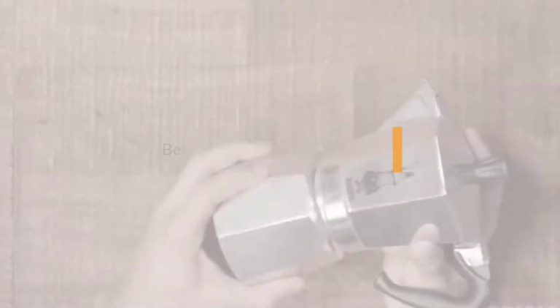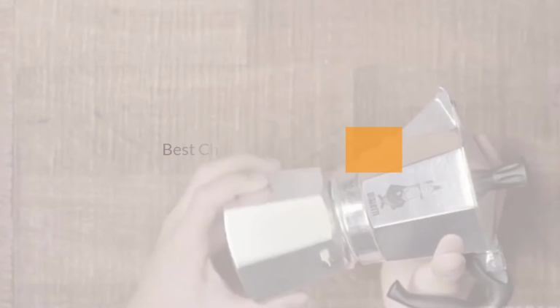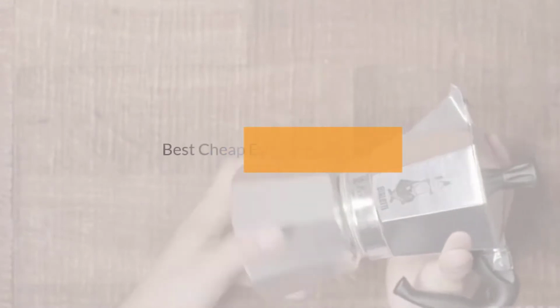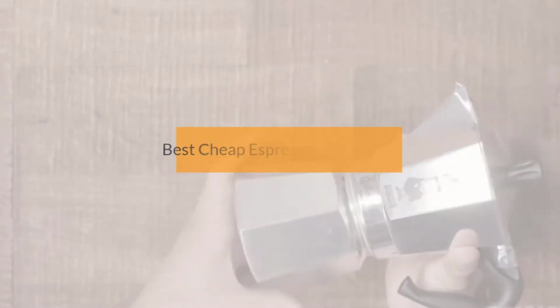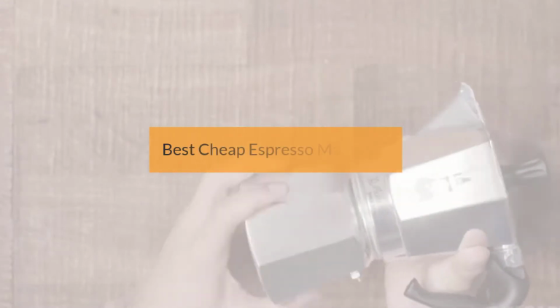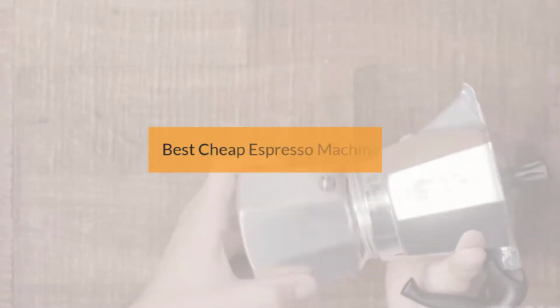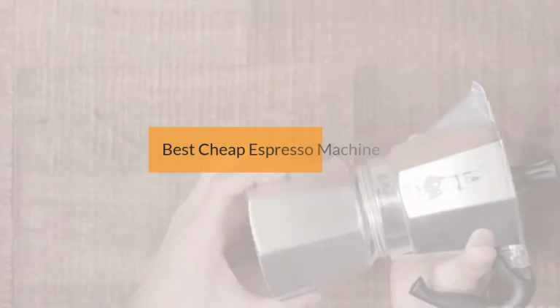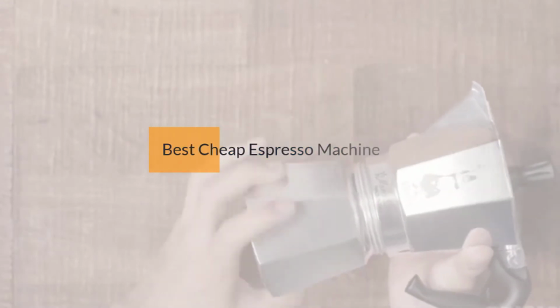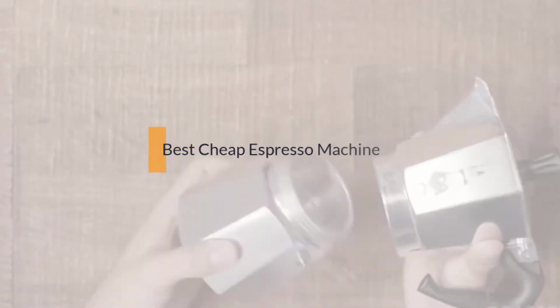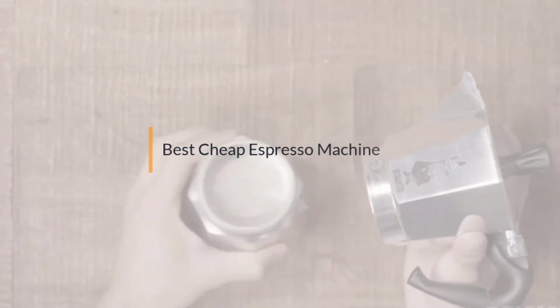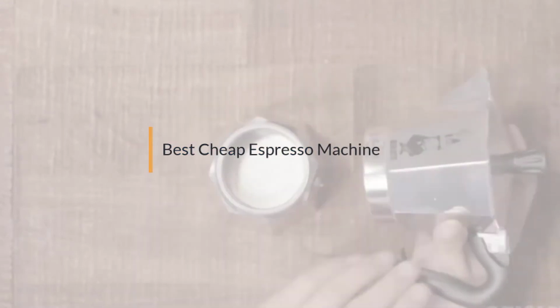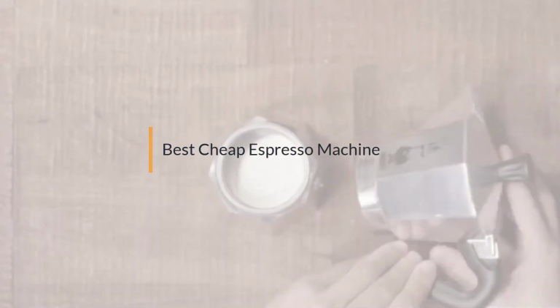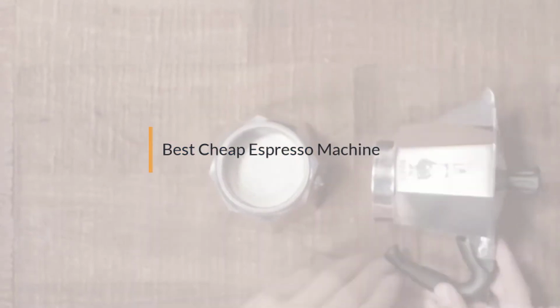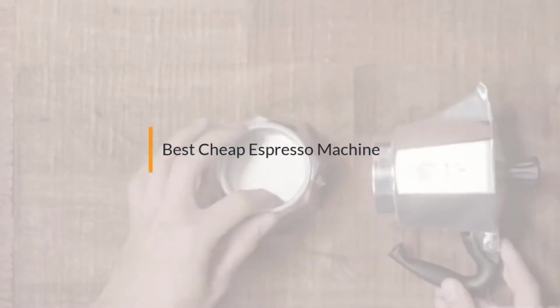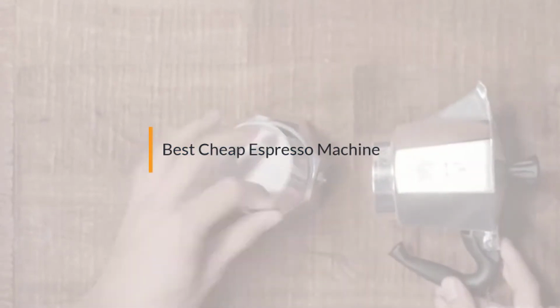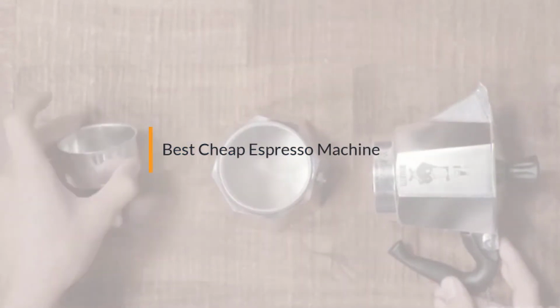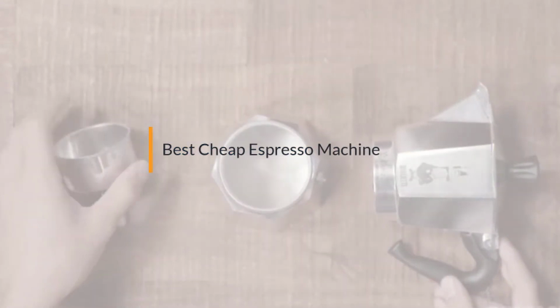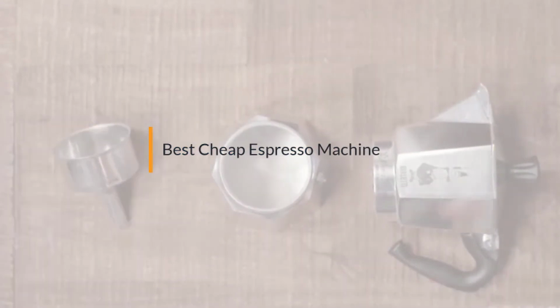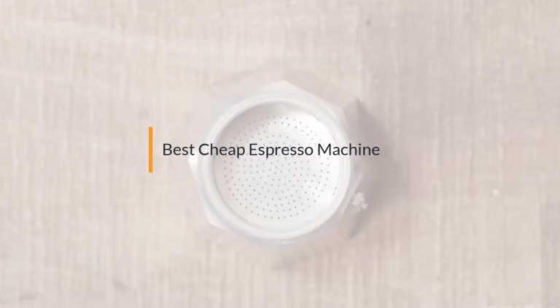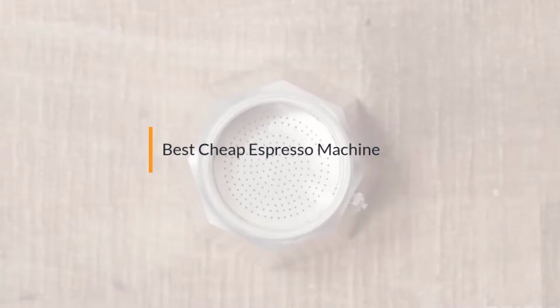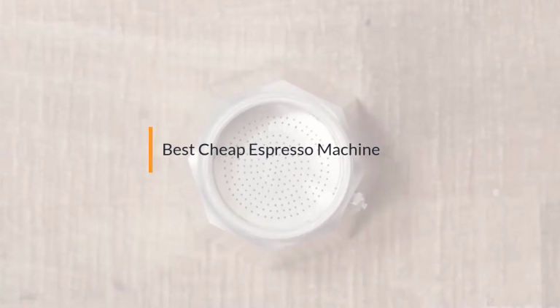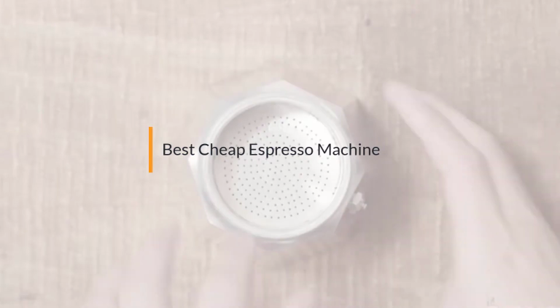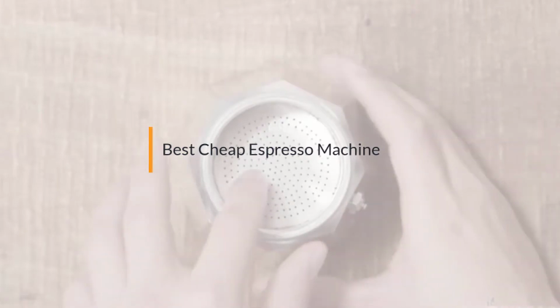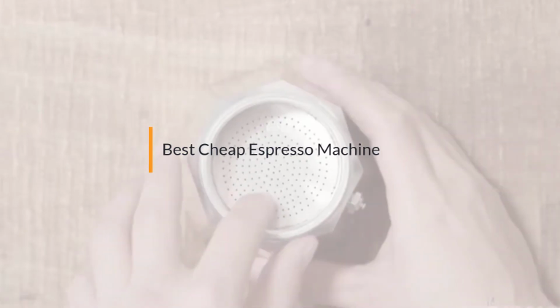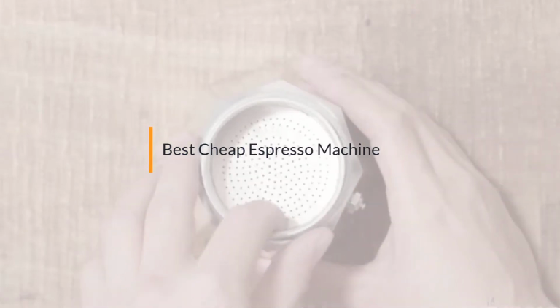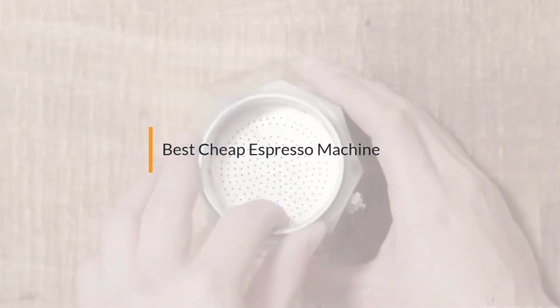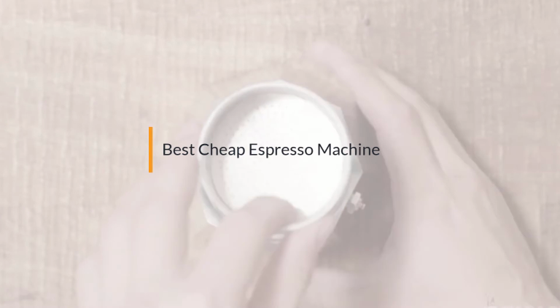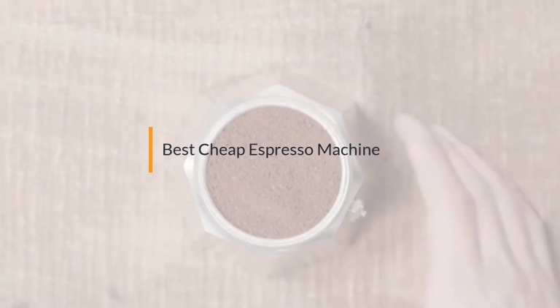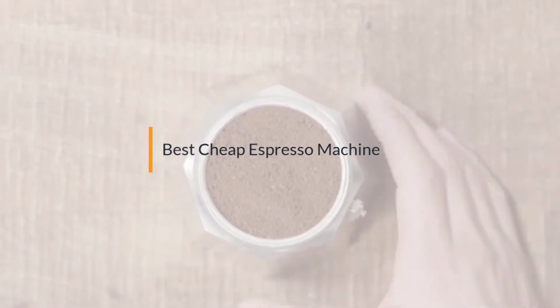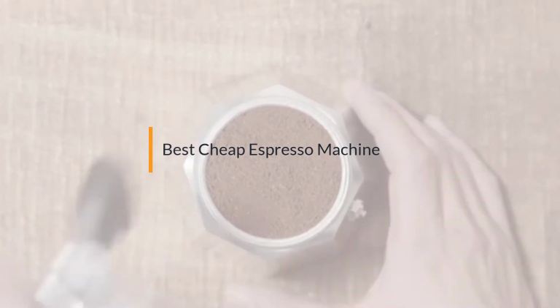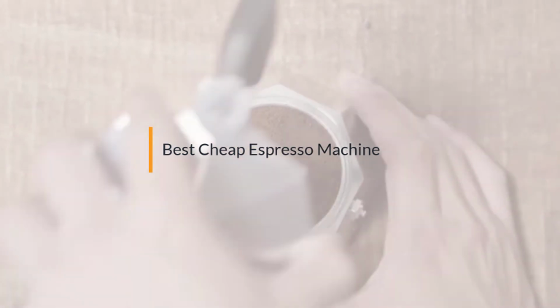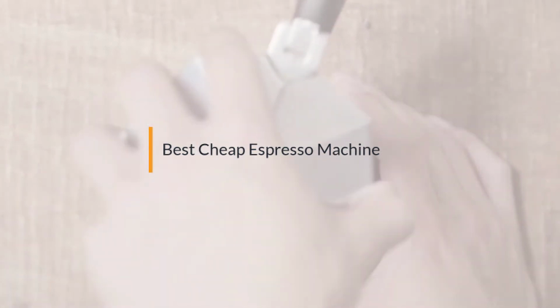If you are looking for the best cheap espresso machine, here is a collection you have got to see. Let's get started.